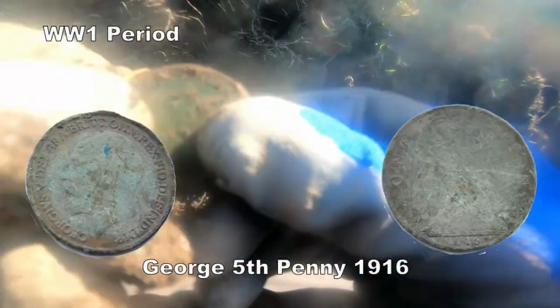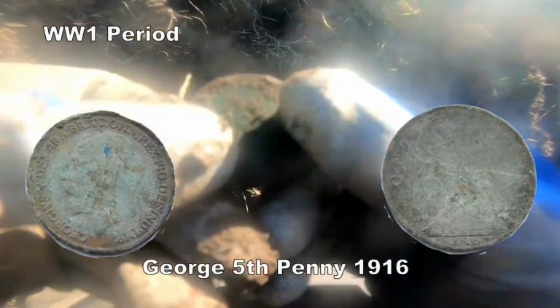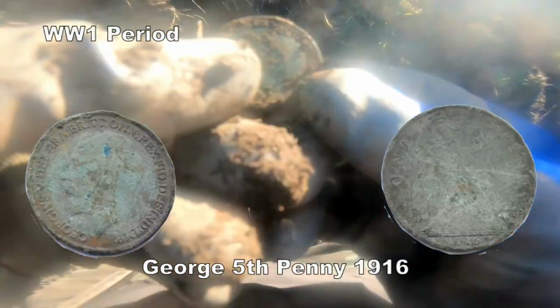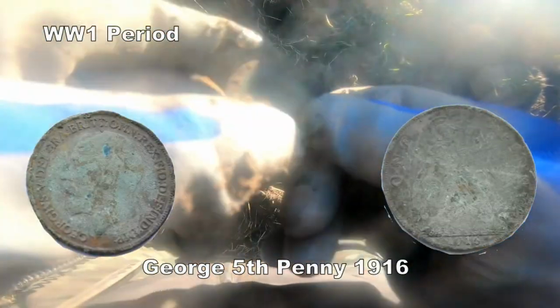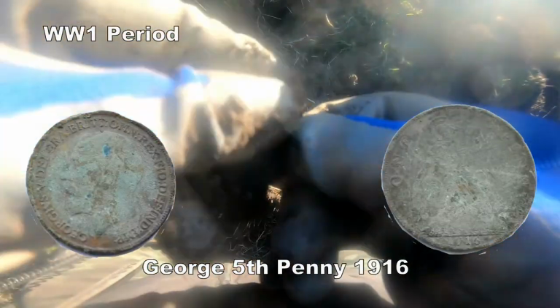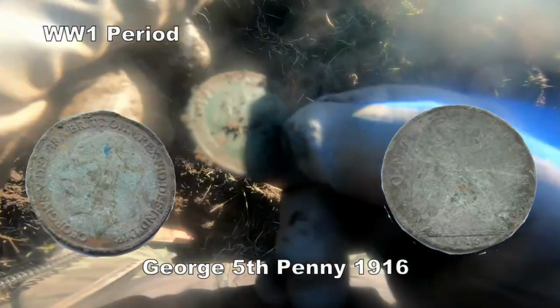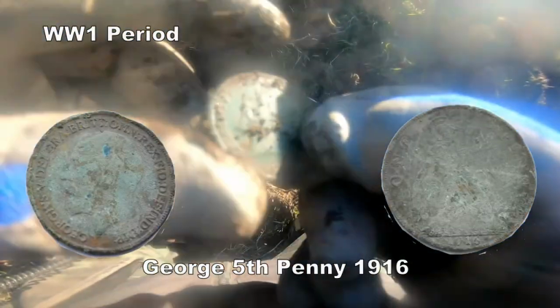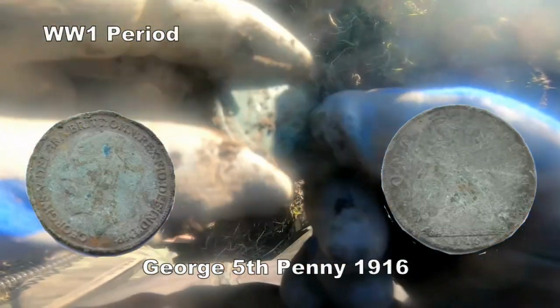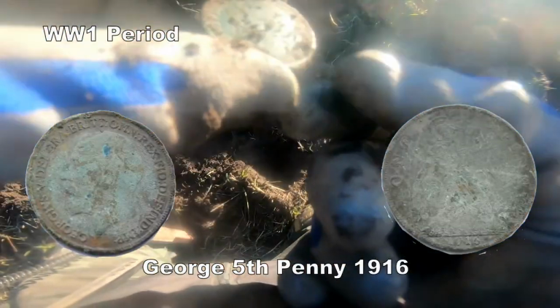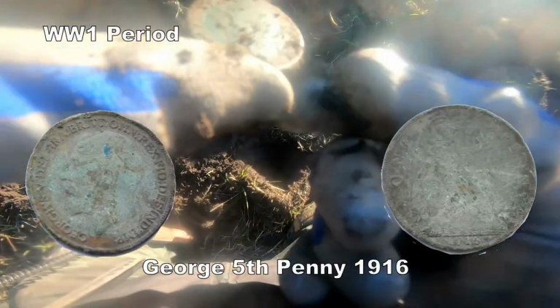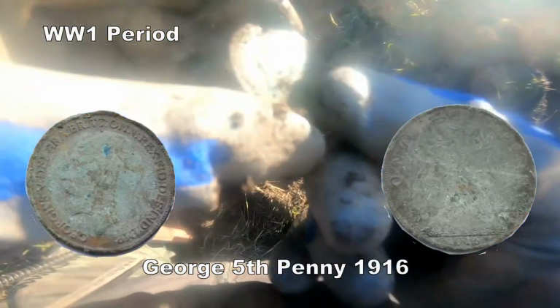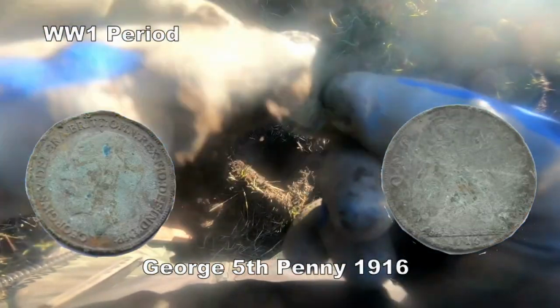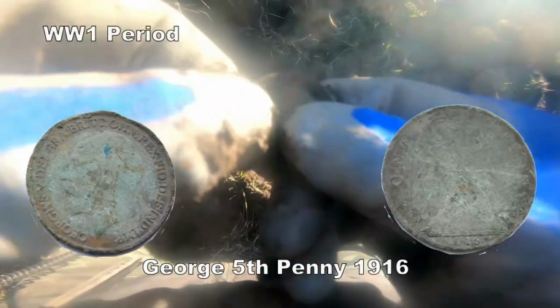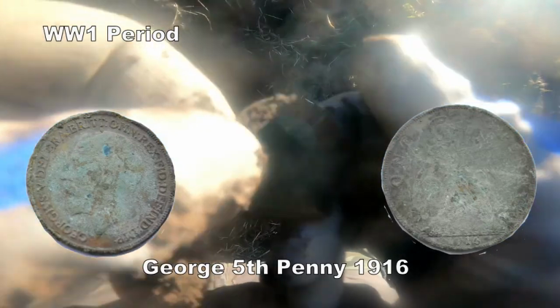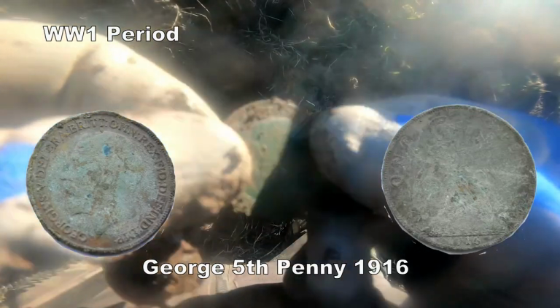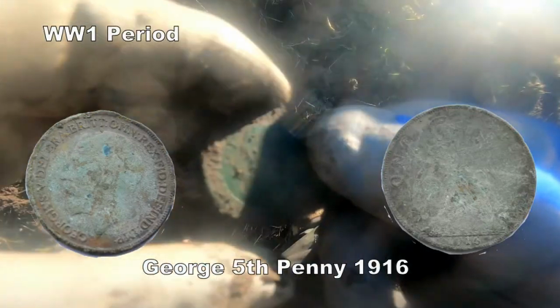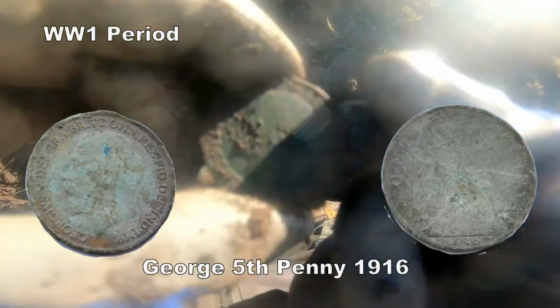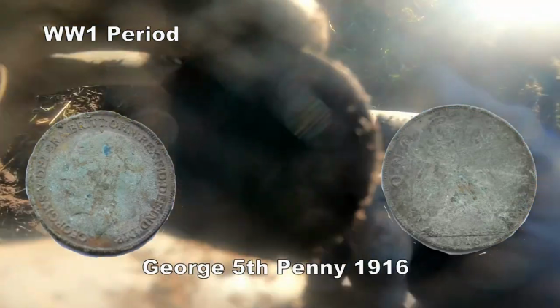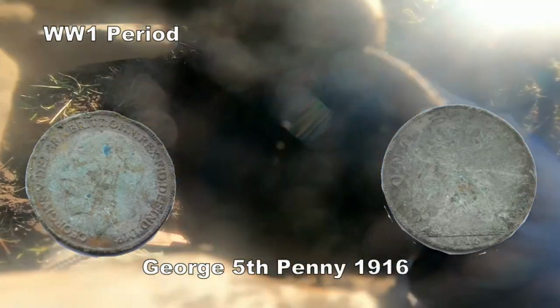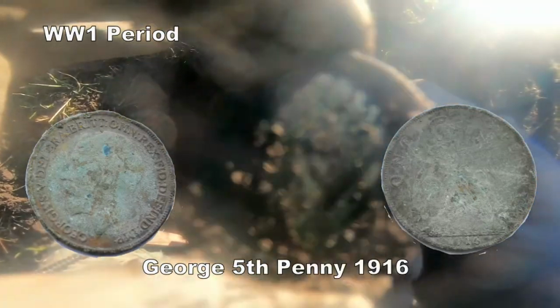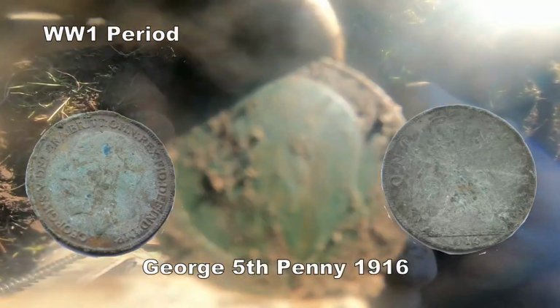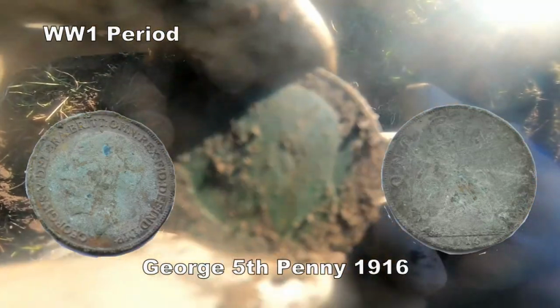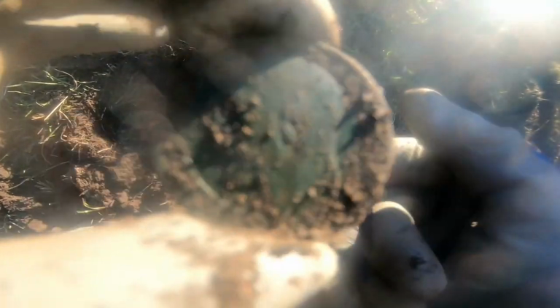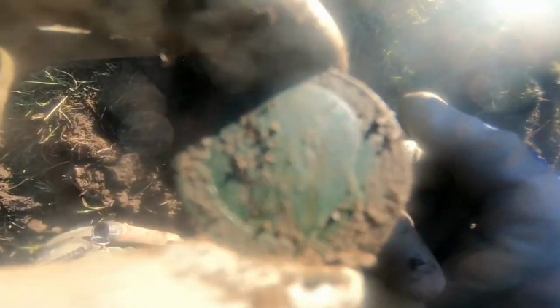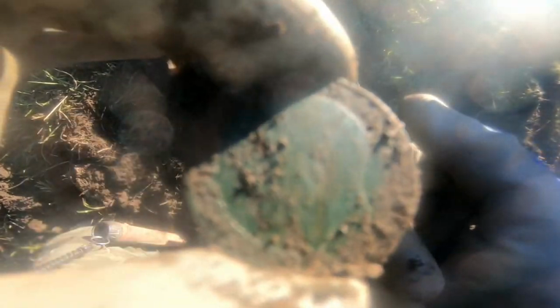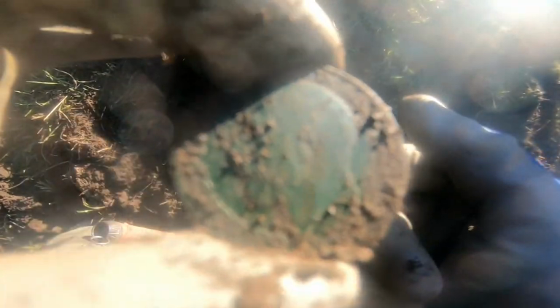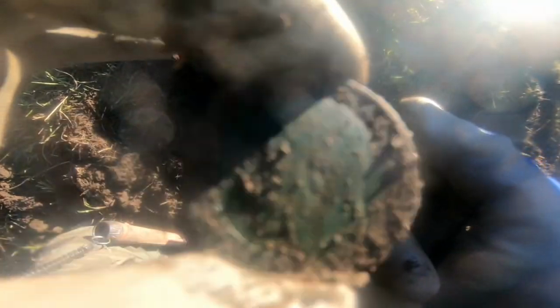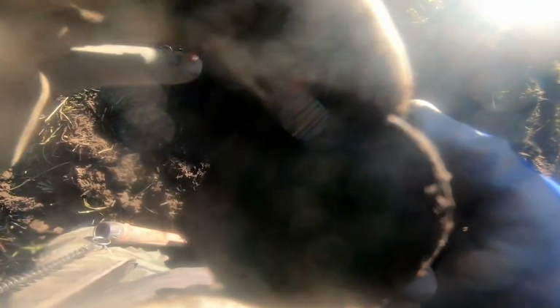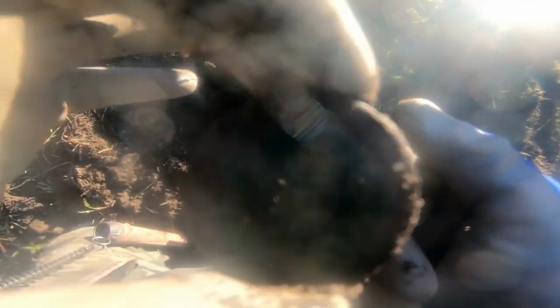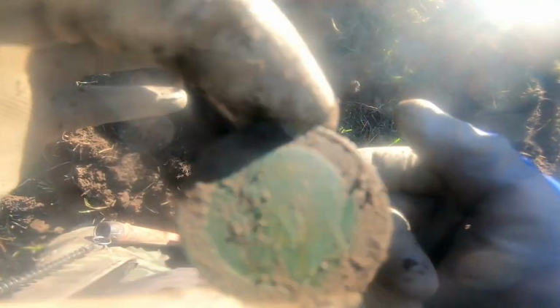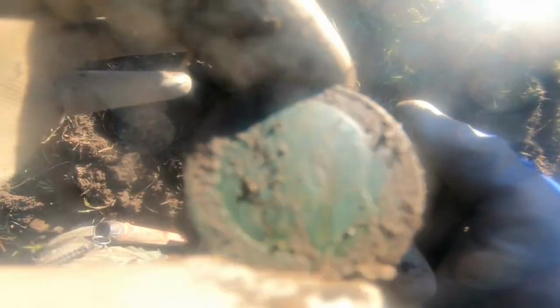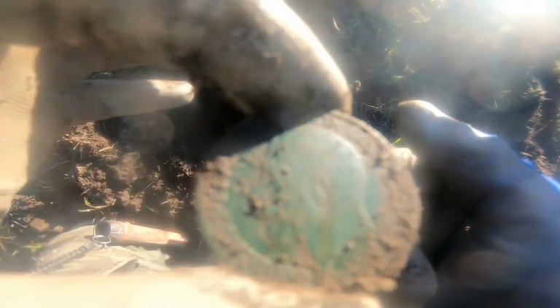George V penny. Penny — see the head on that.